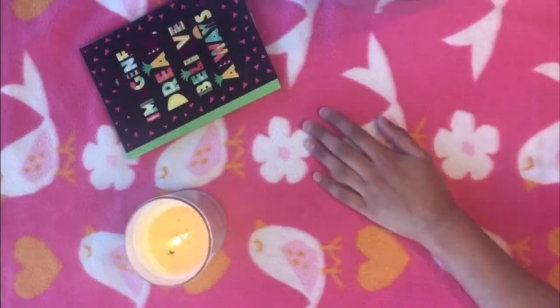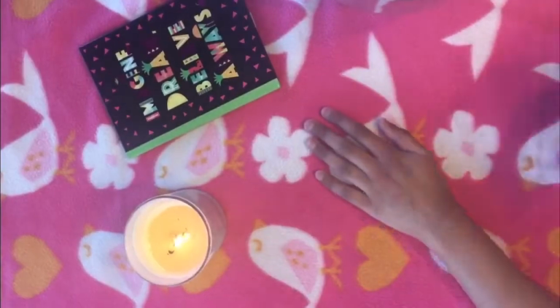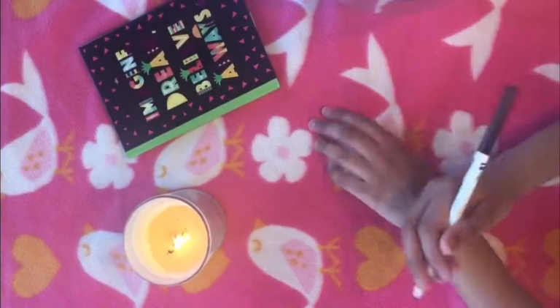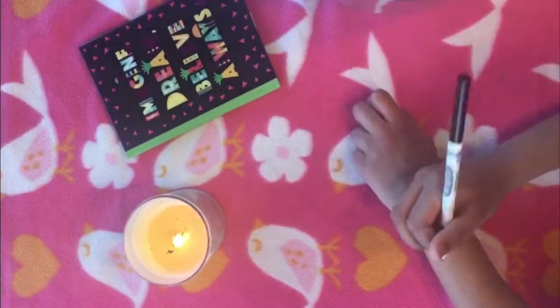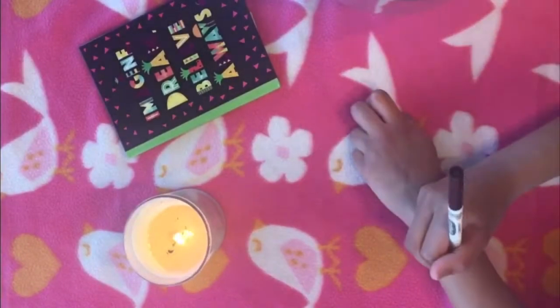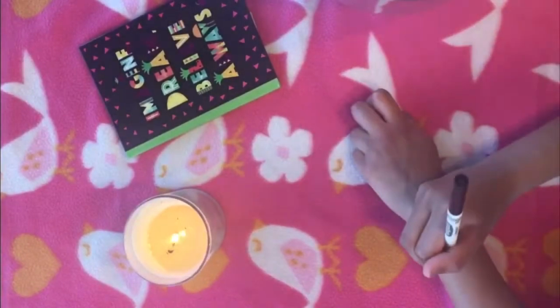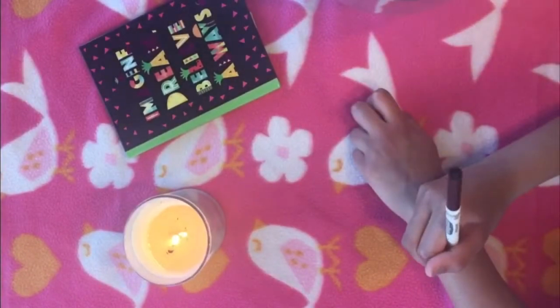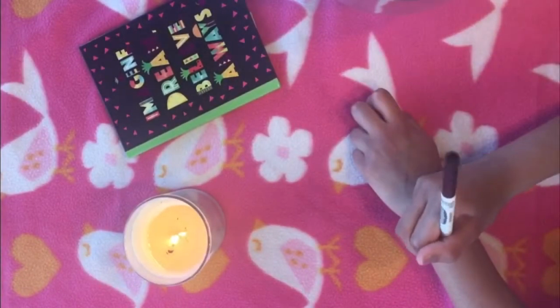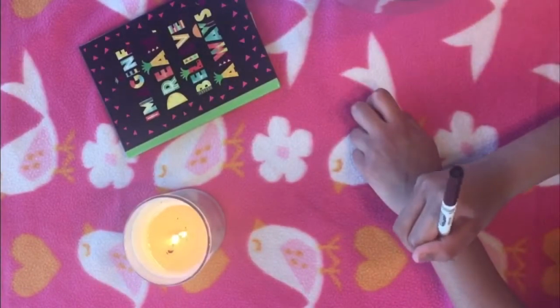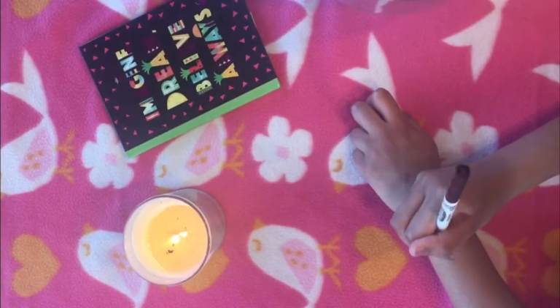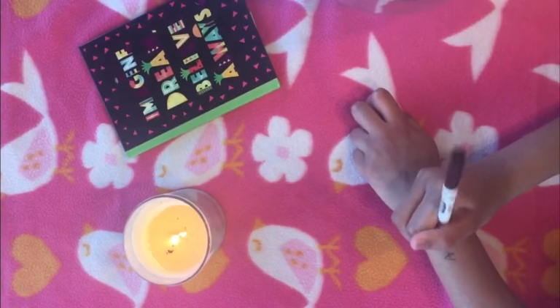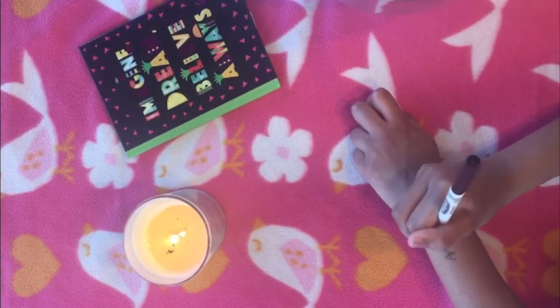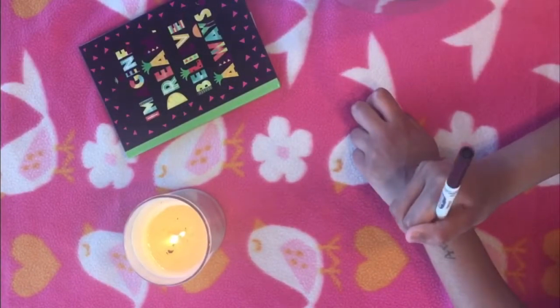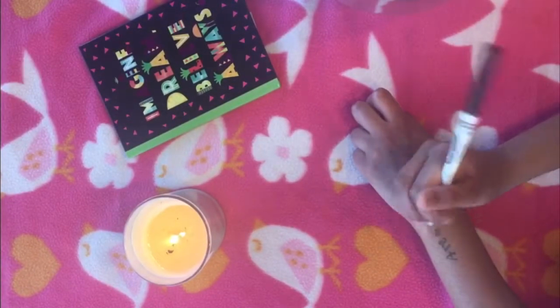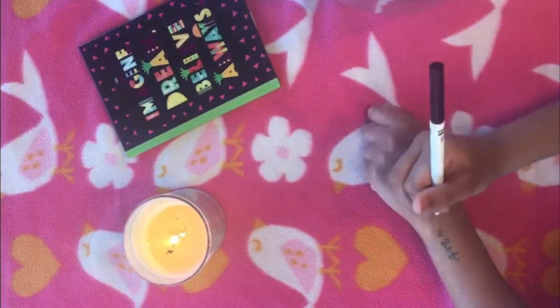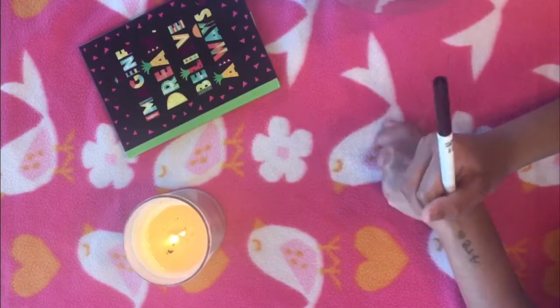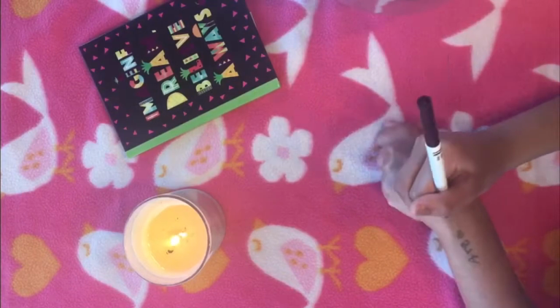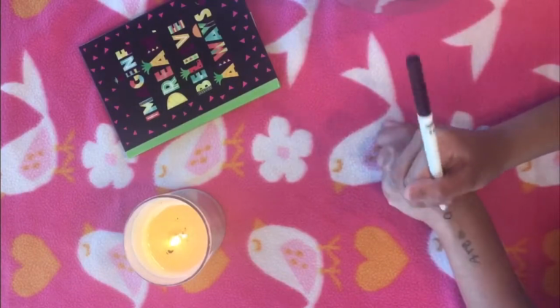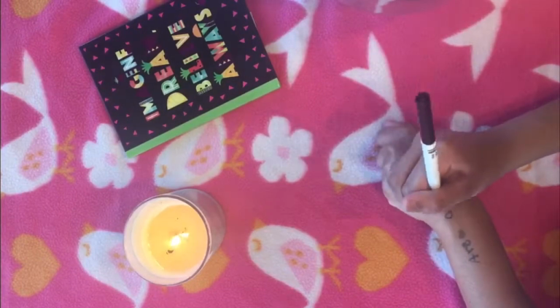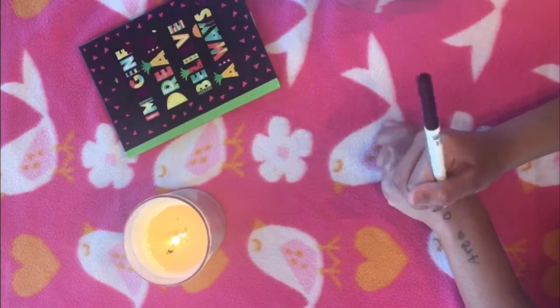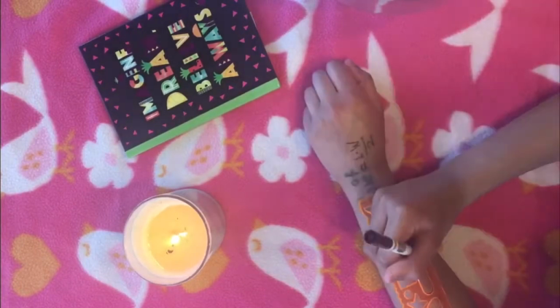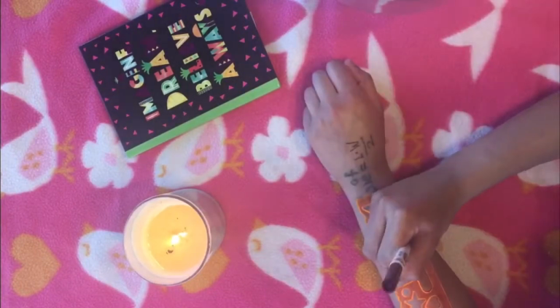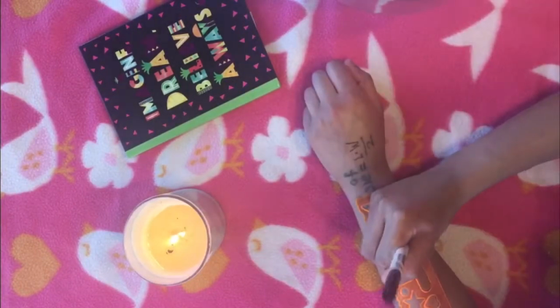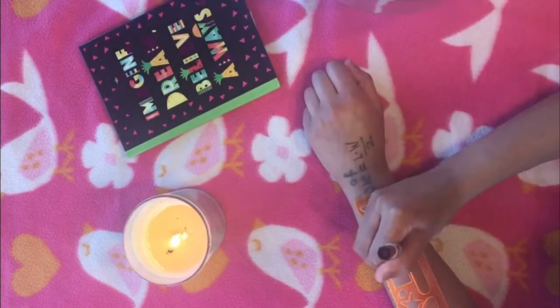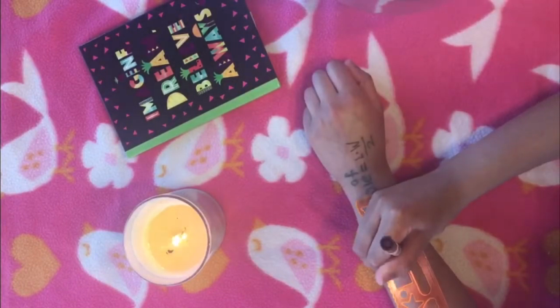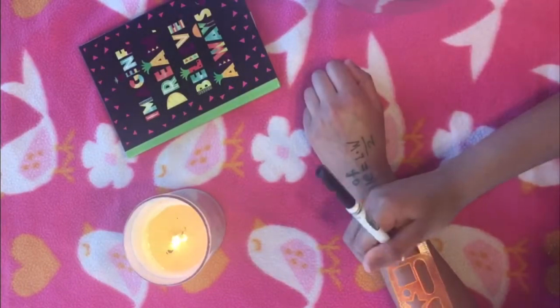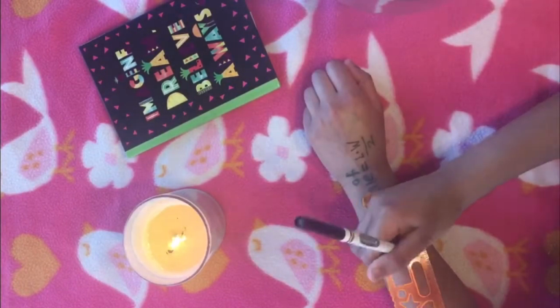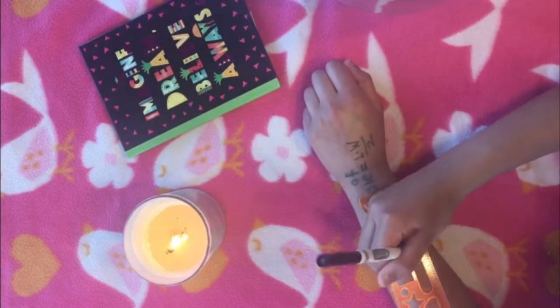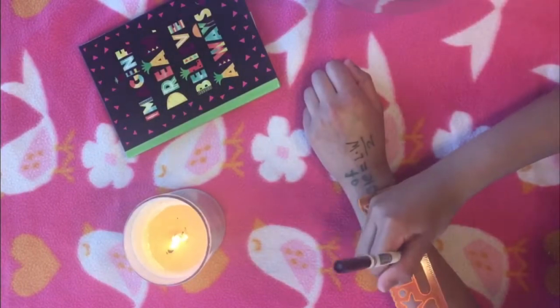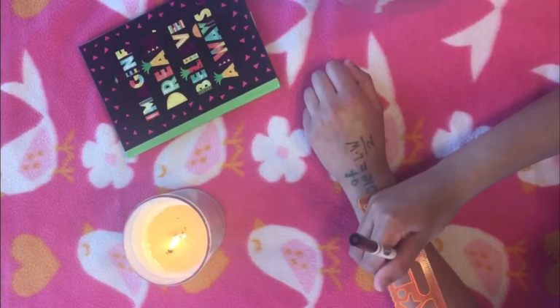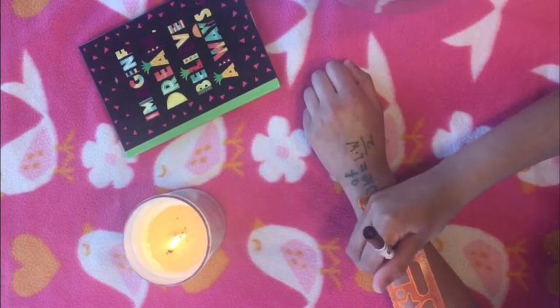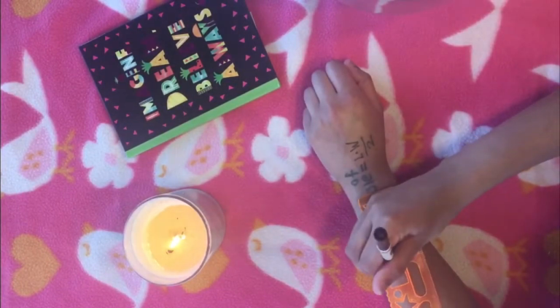Lighting is a good way to memorize things. If you're having trouble remembering something, just write it on your hand.